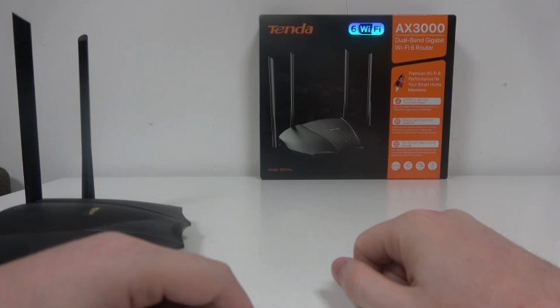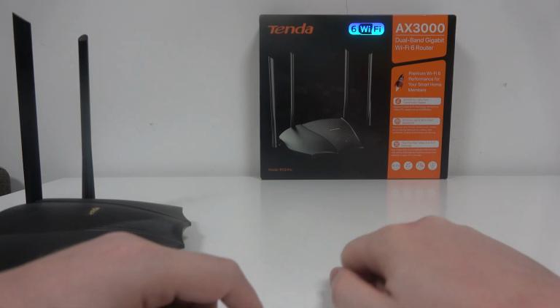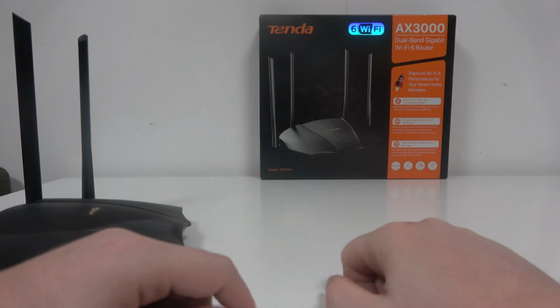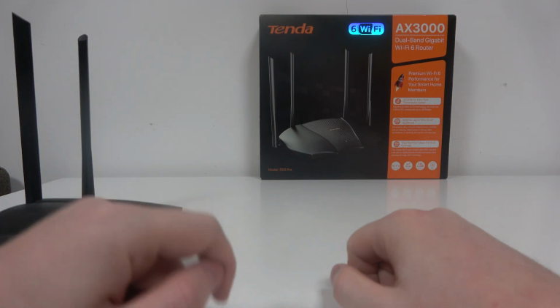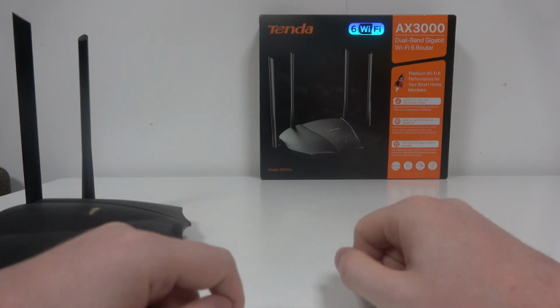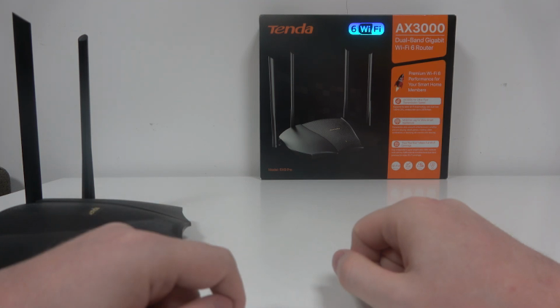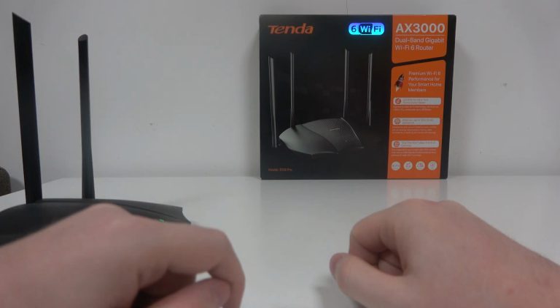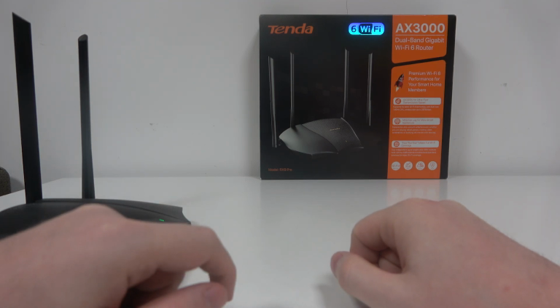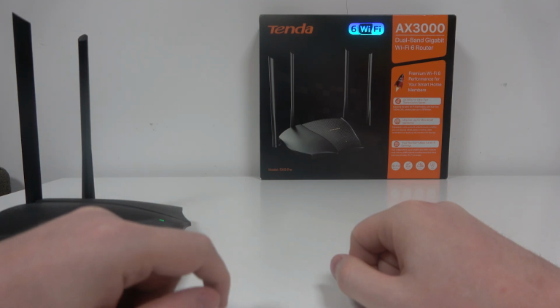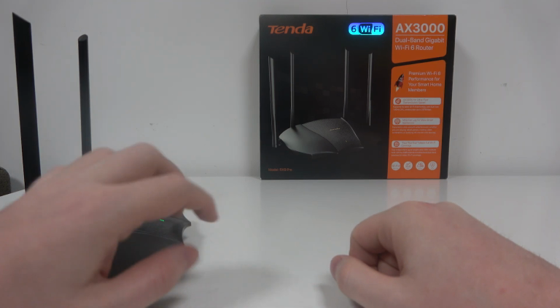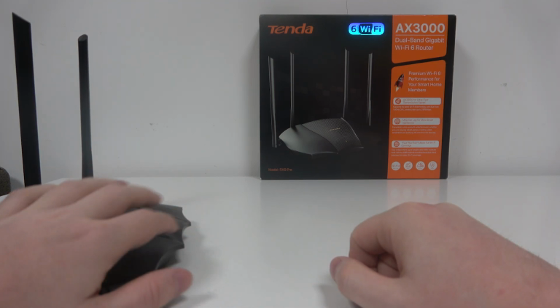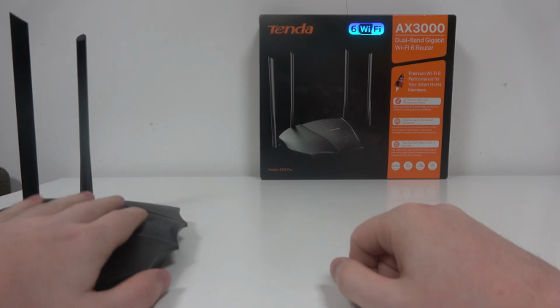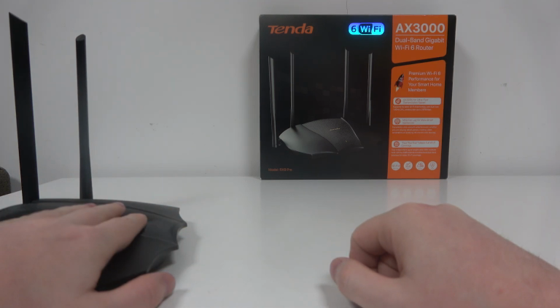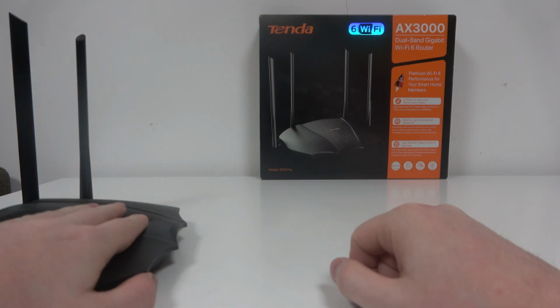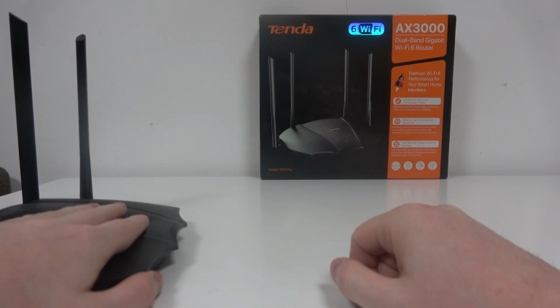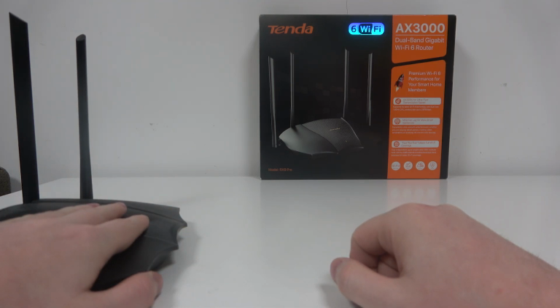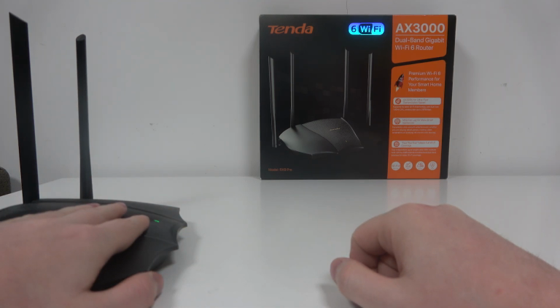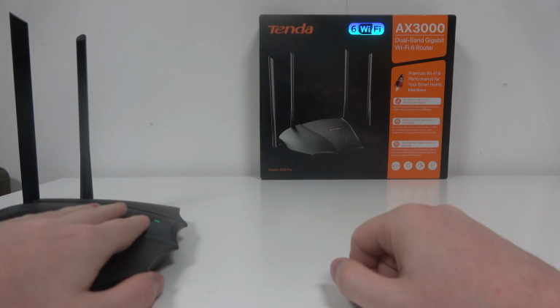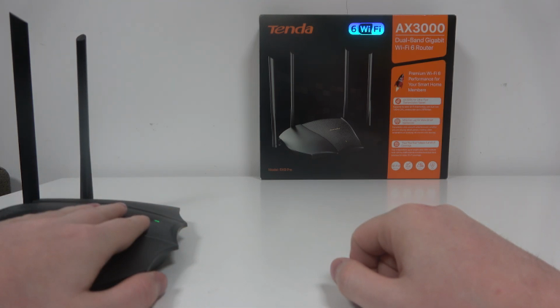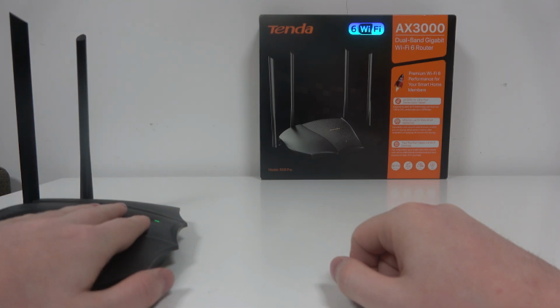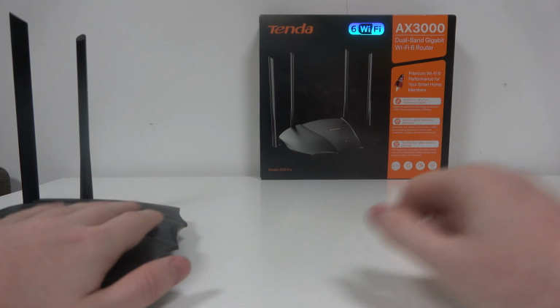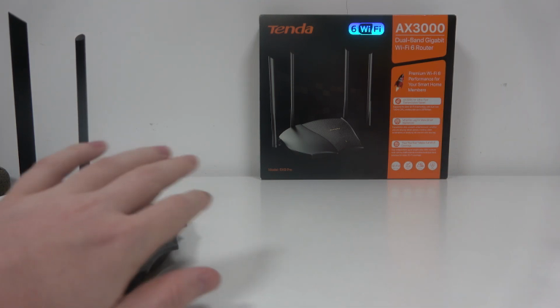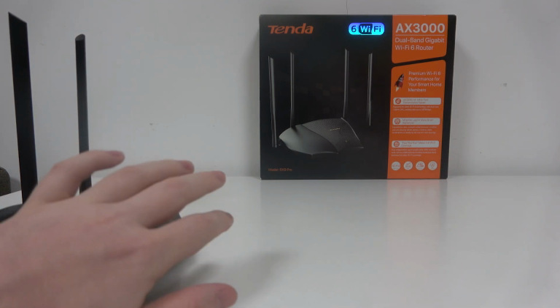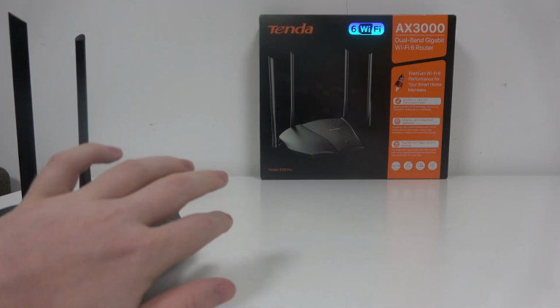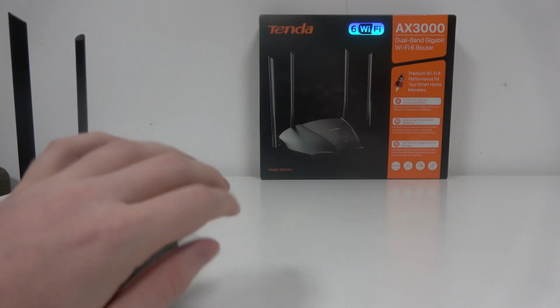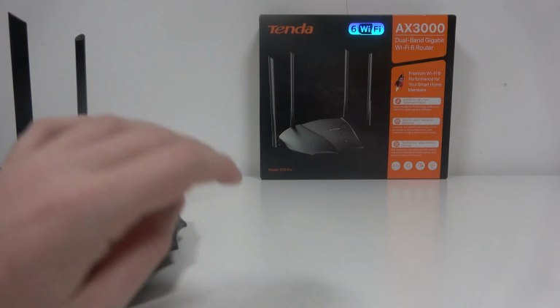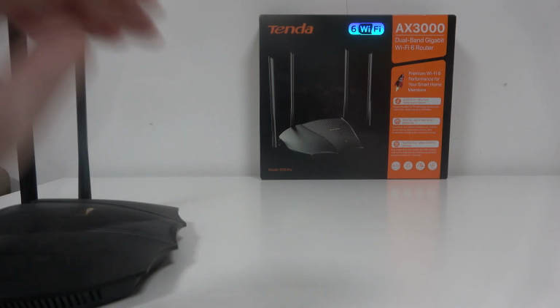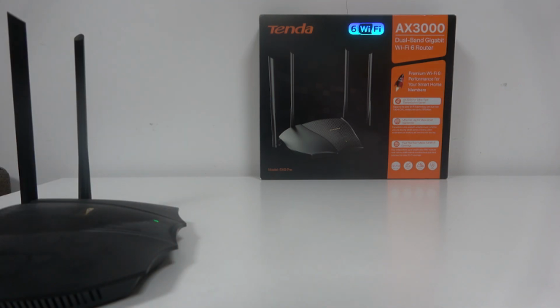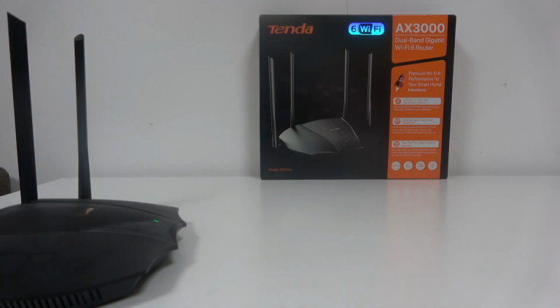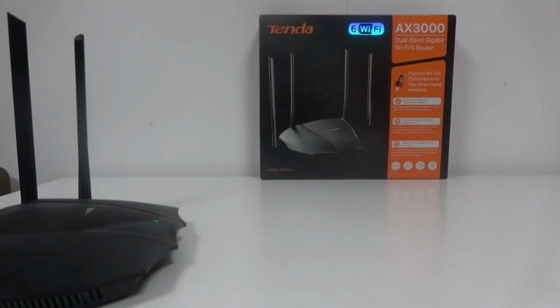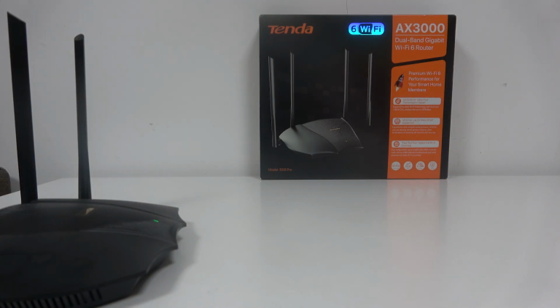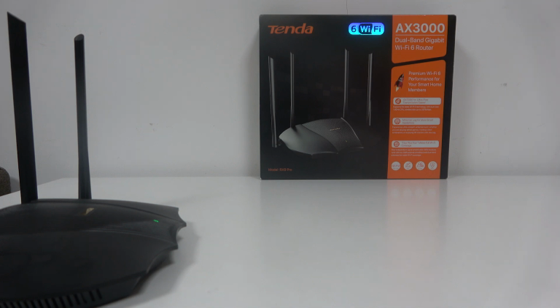Hello! In this video I want to show you how to perform first setup on a Tenda router.